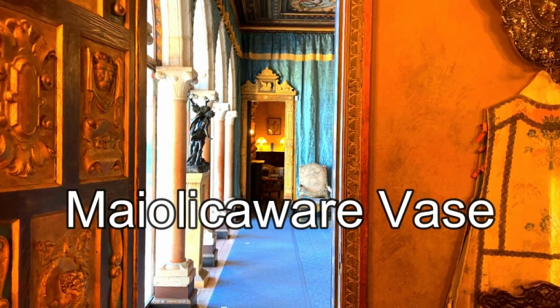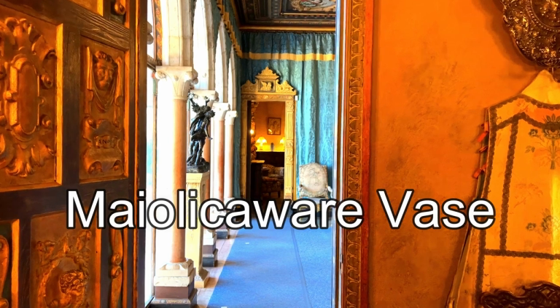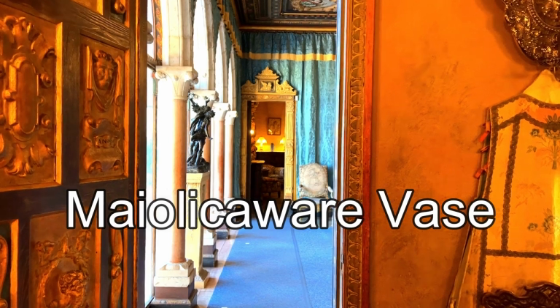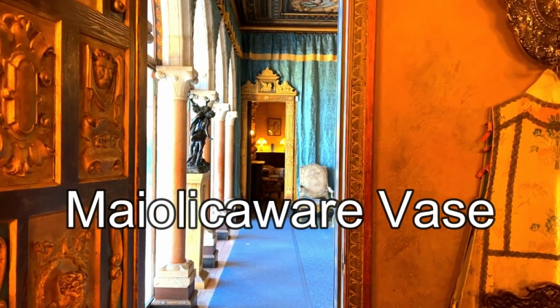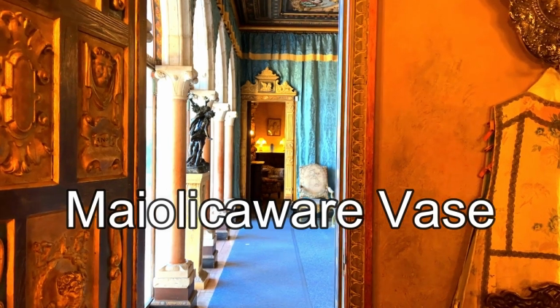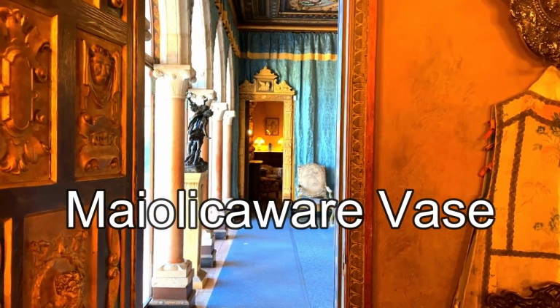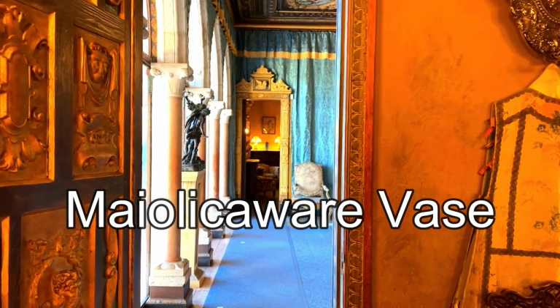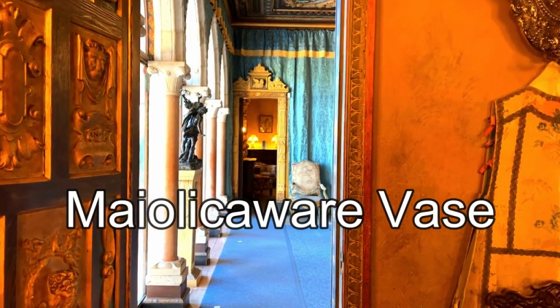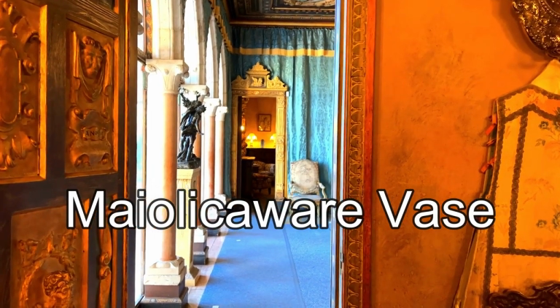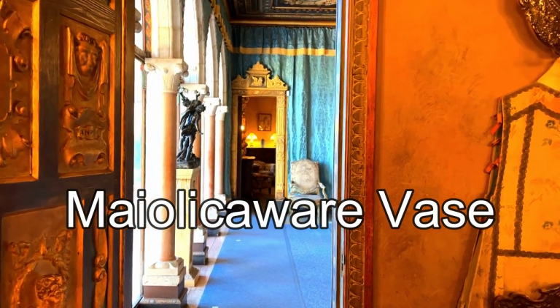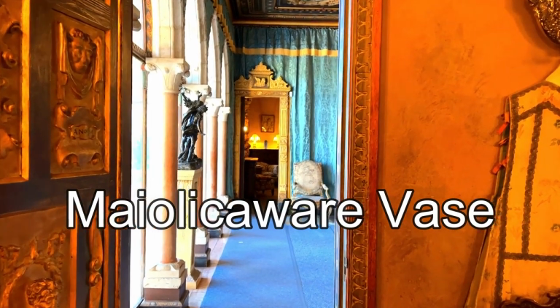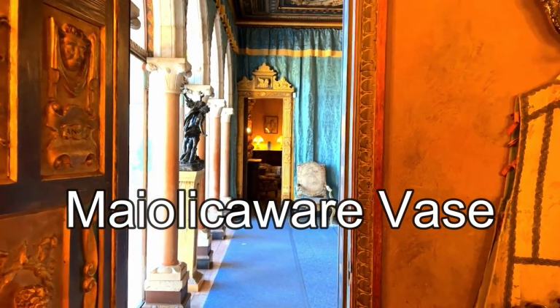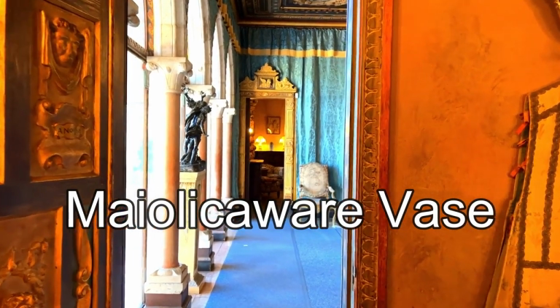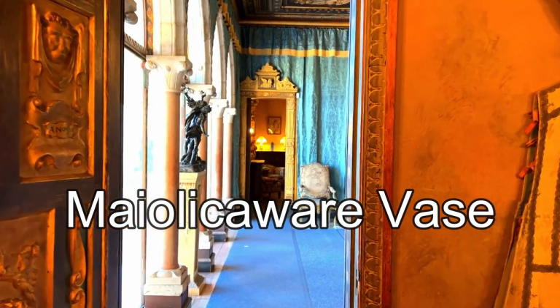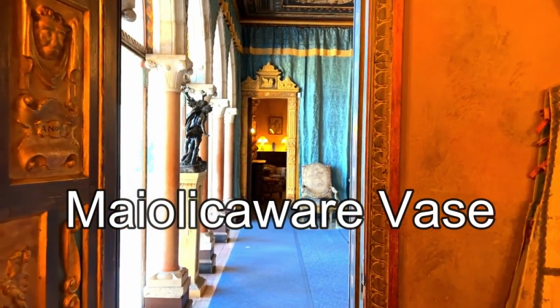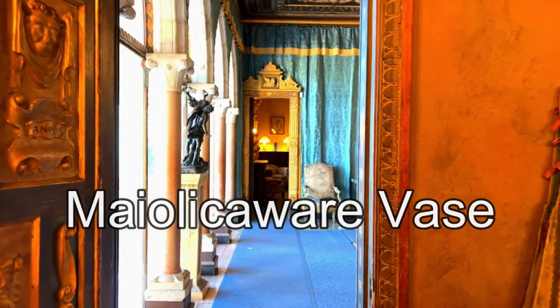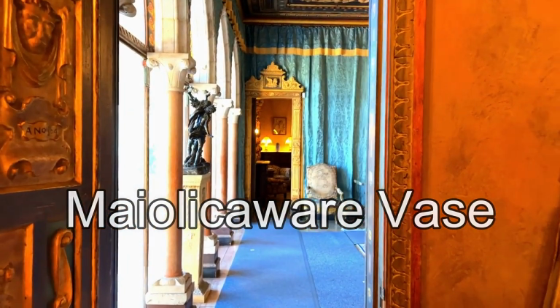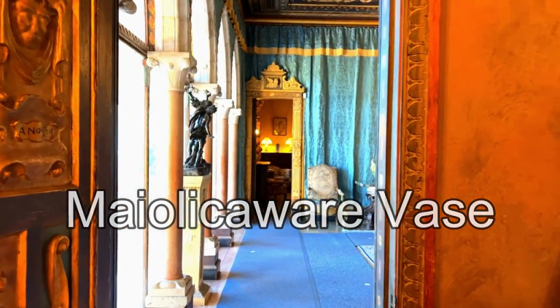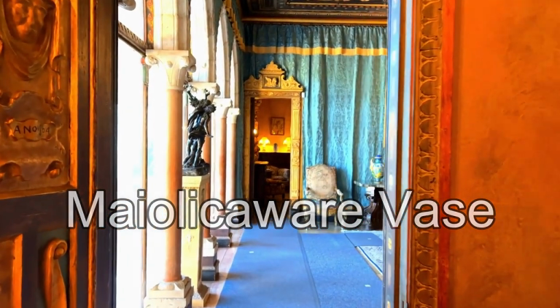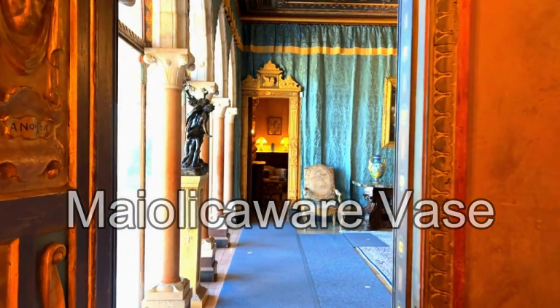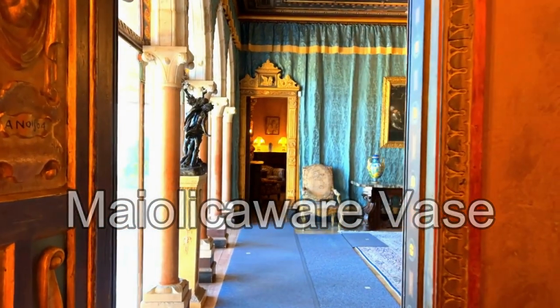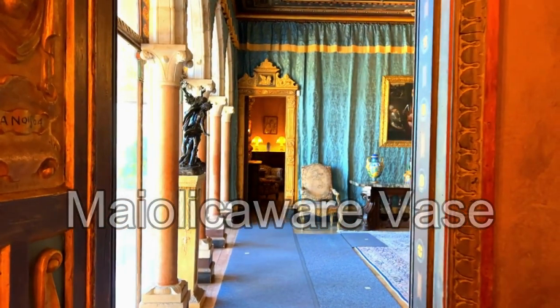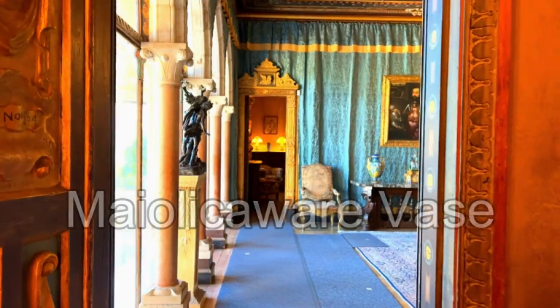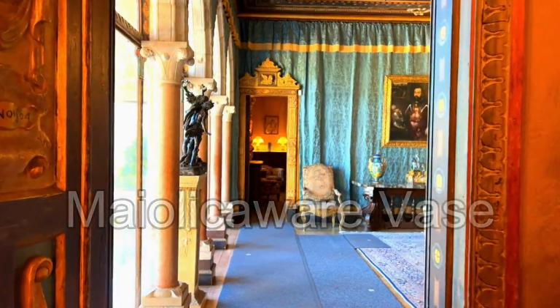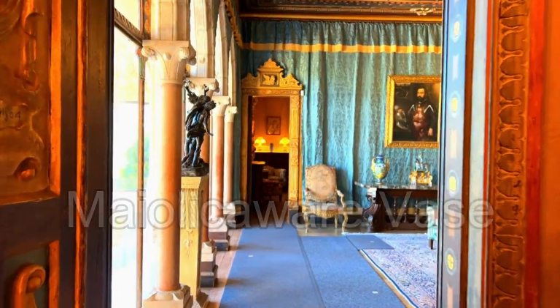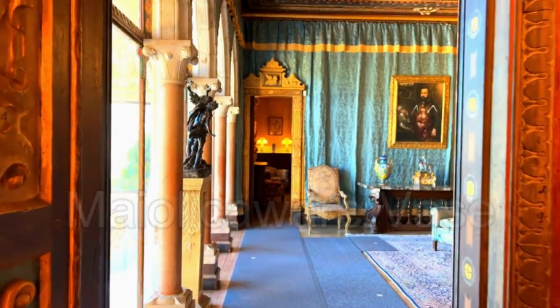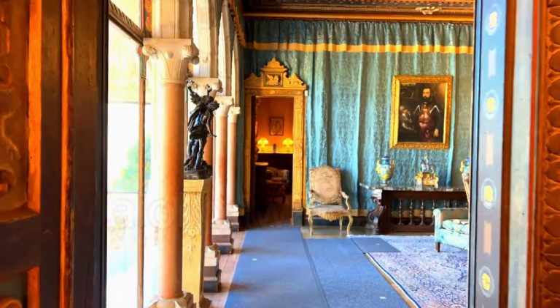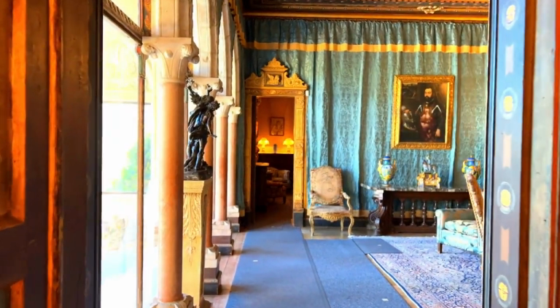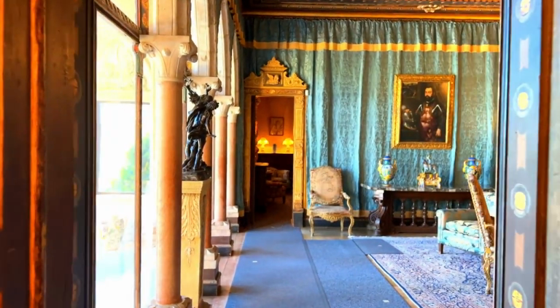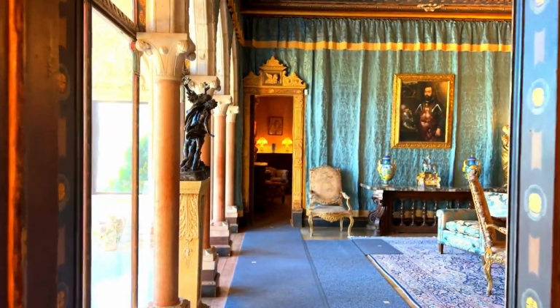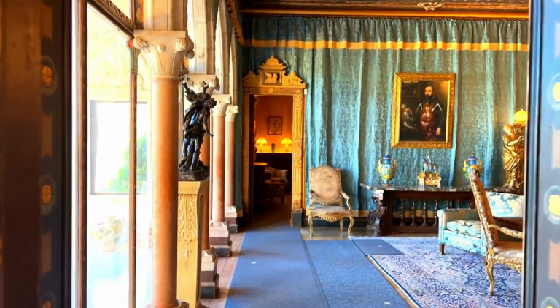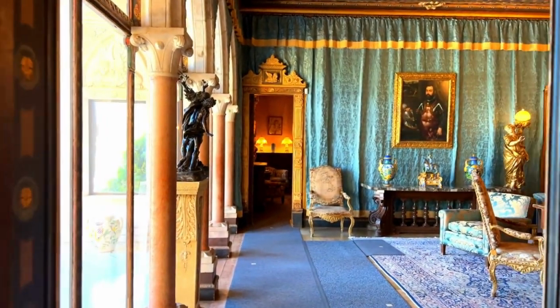Hello, I am Tim Mayer. Thank you for joining me for the Art at the Castle series.